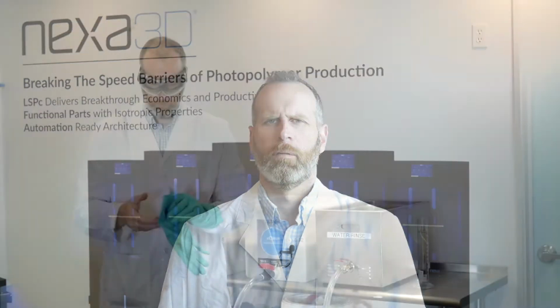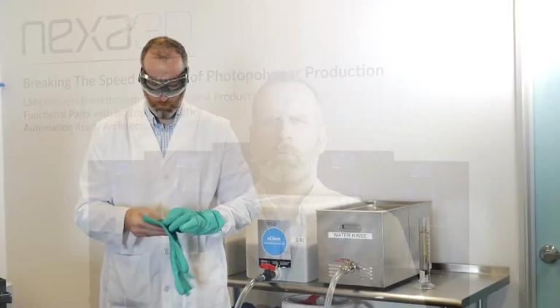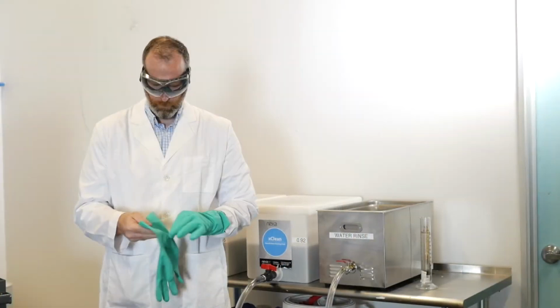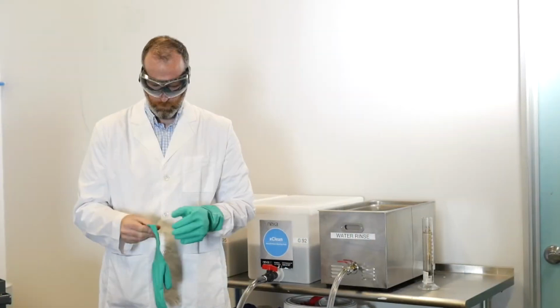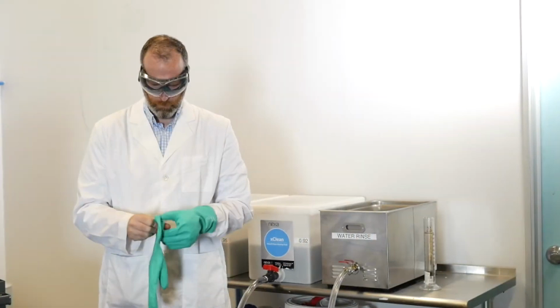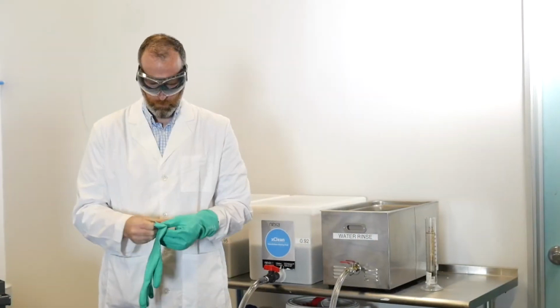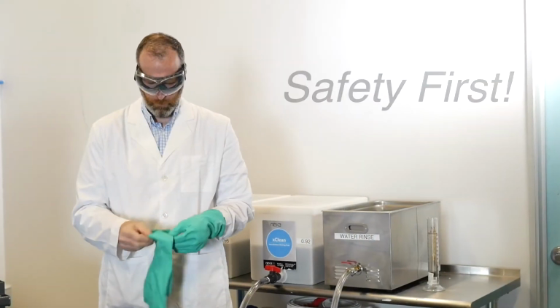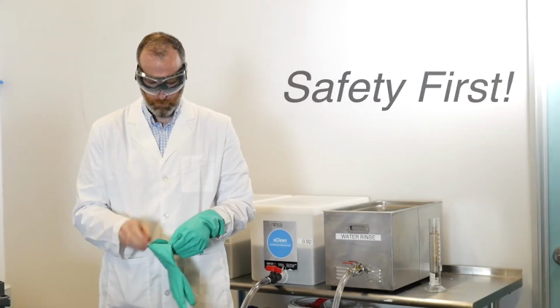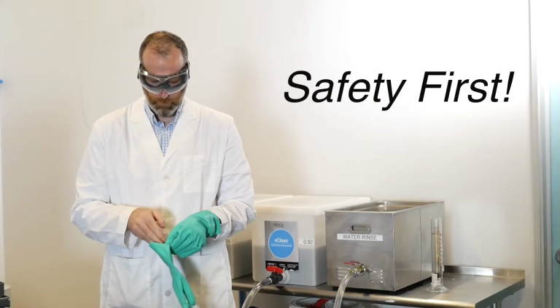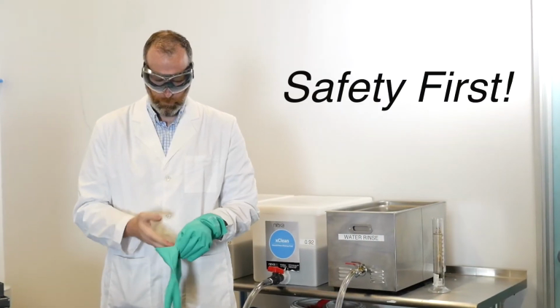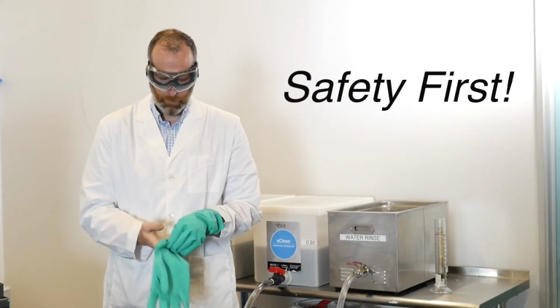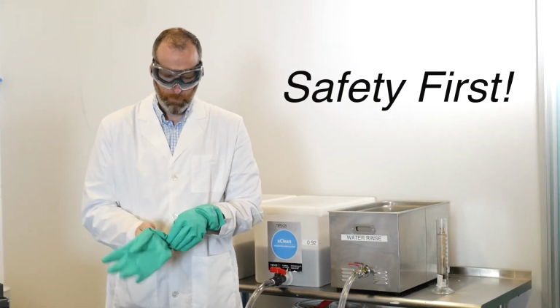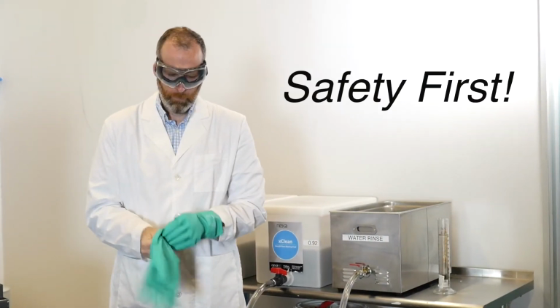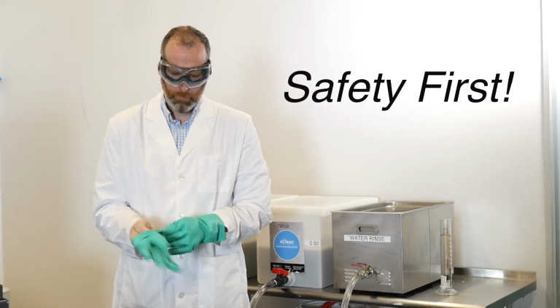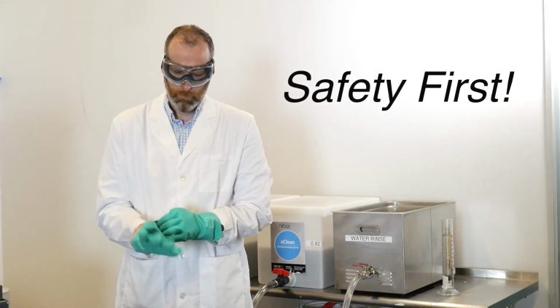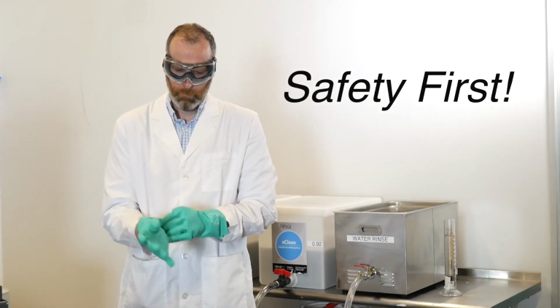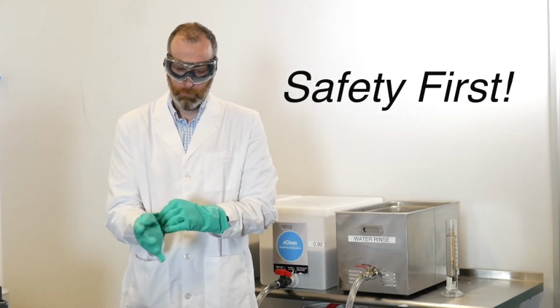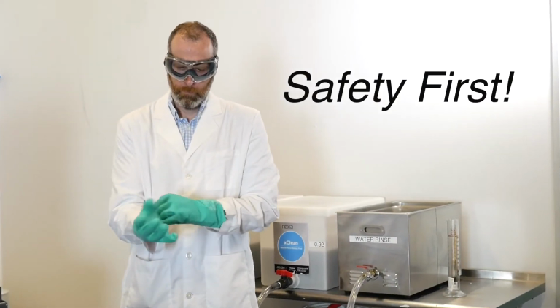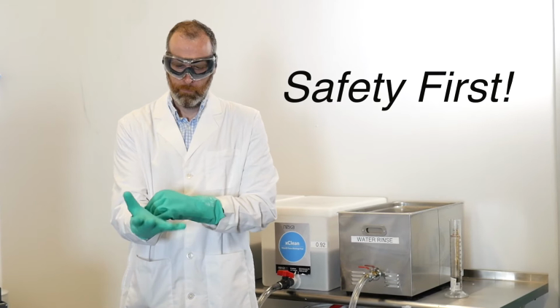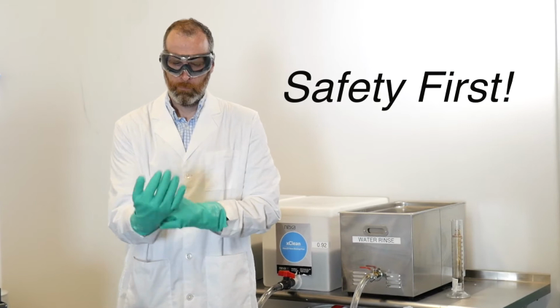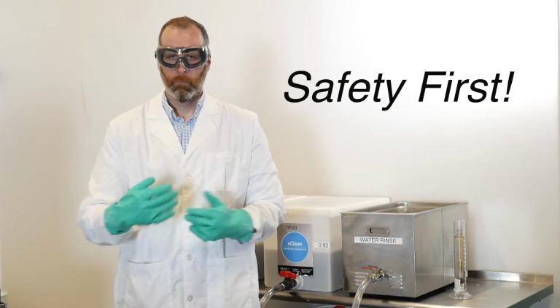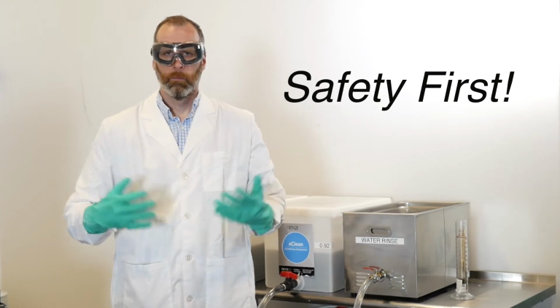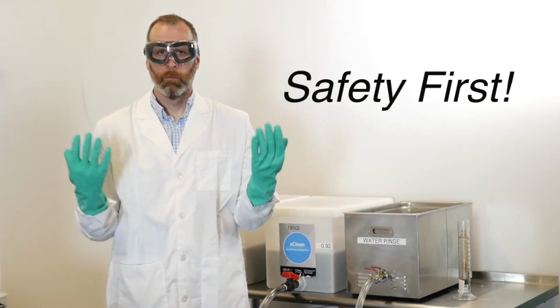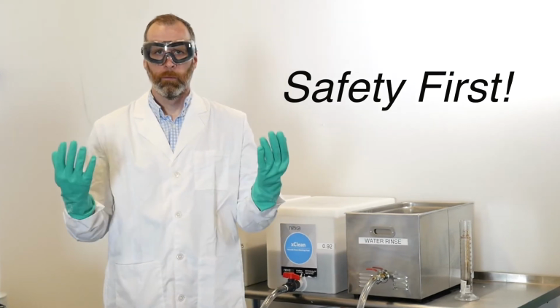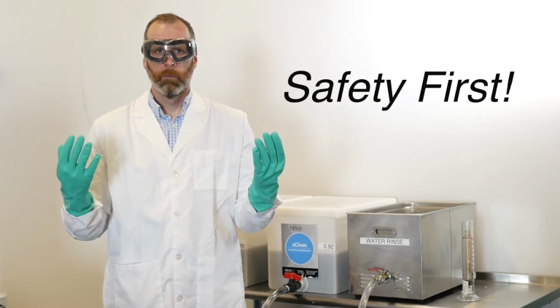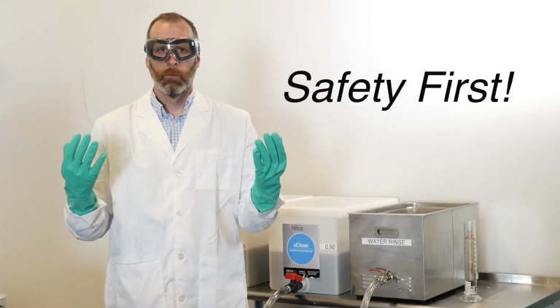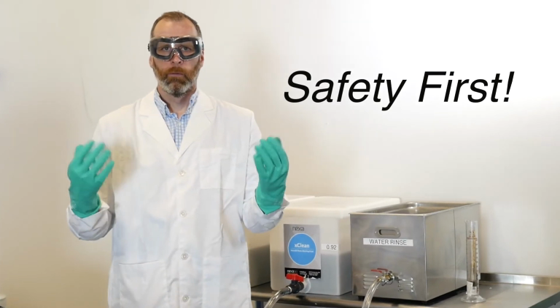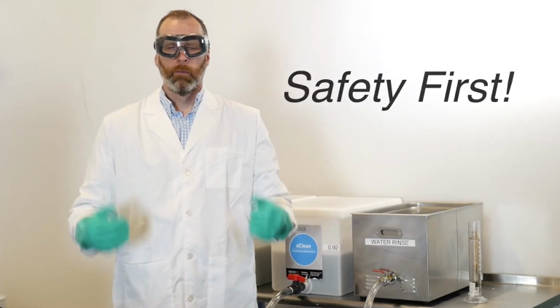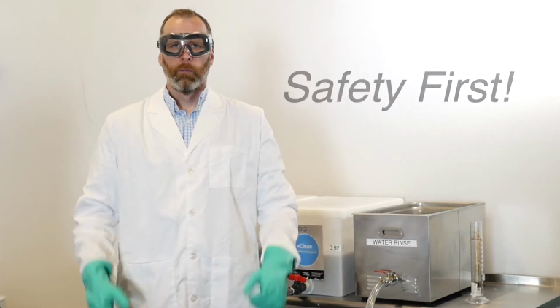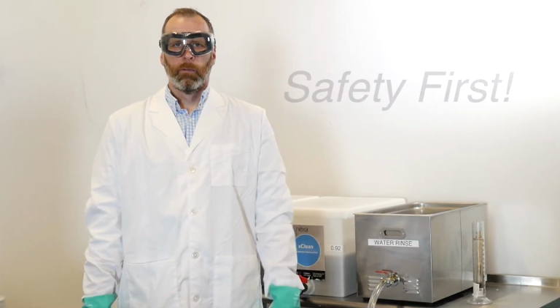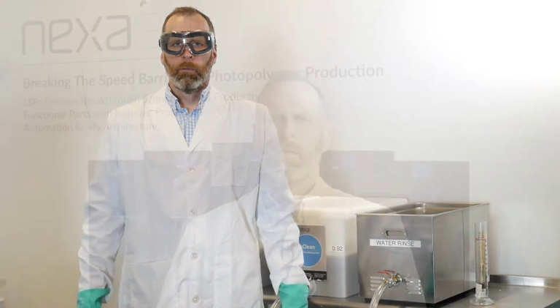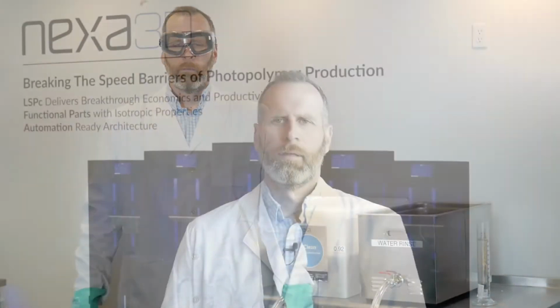Before you use XClean, take some time to review the safety data sheet and watch our safe use video.